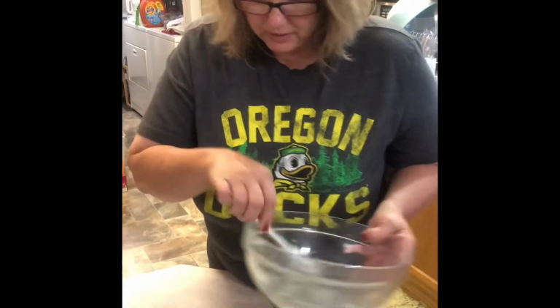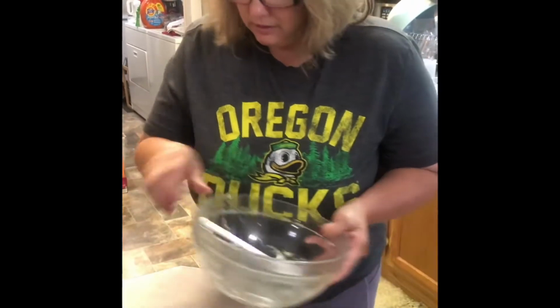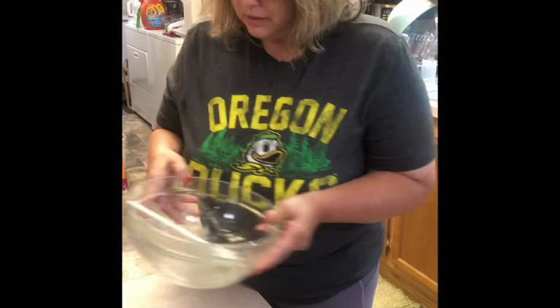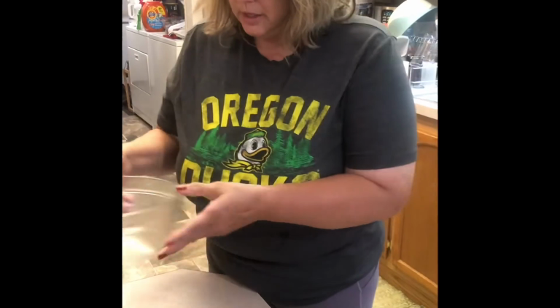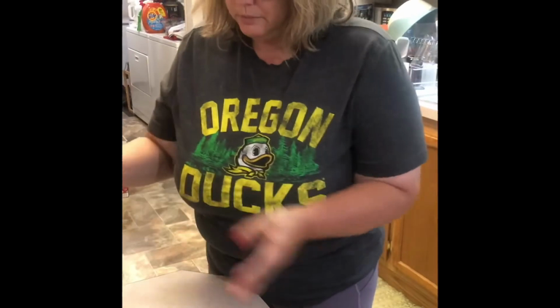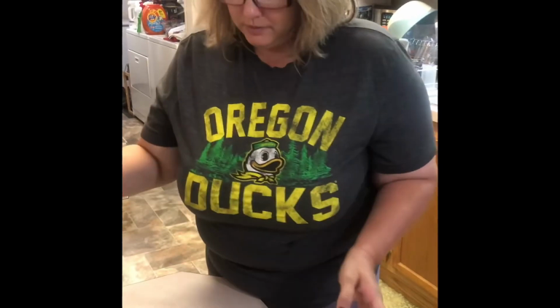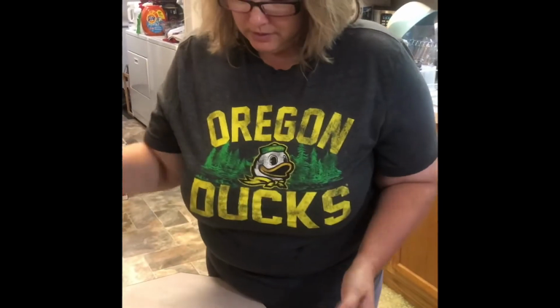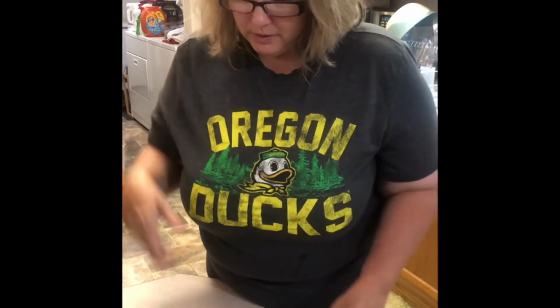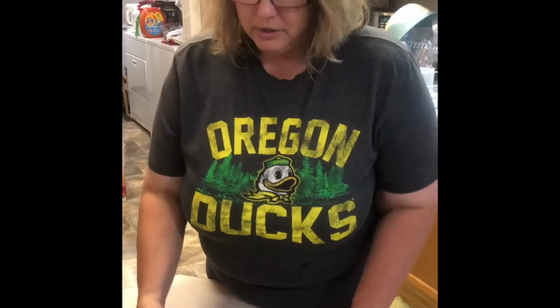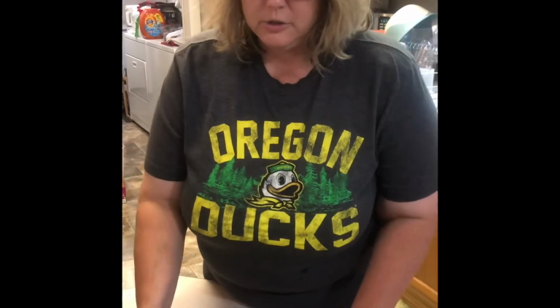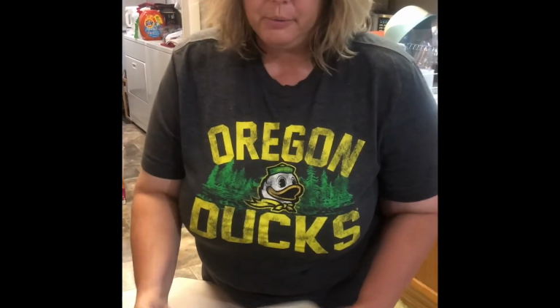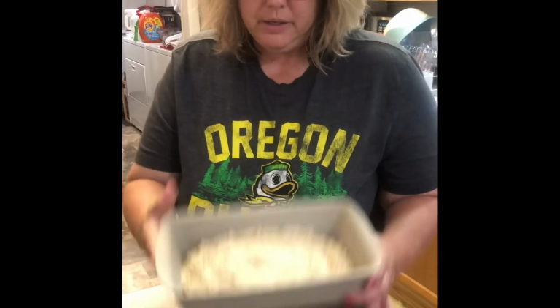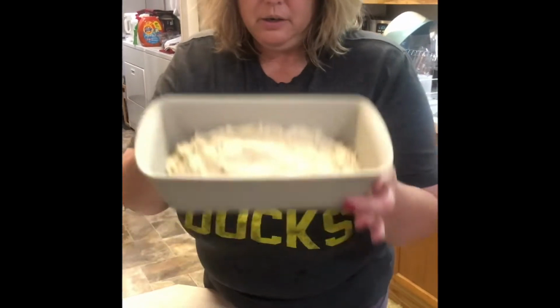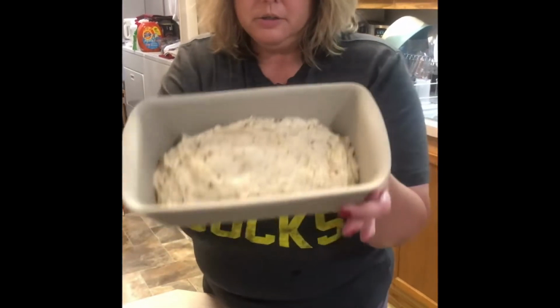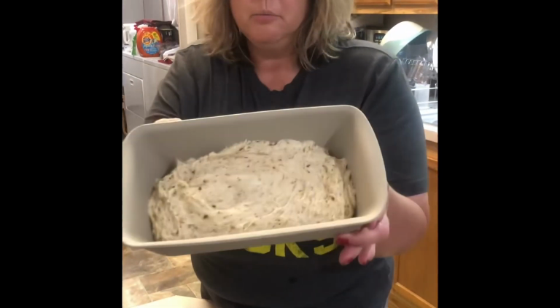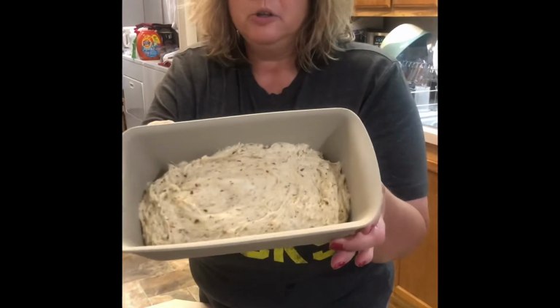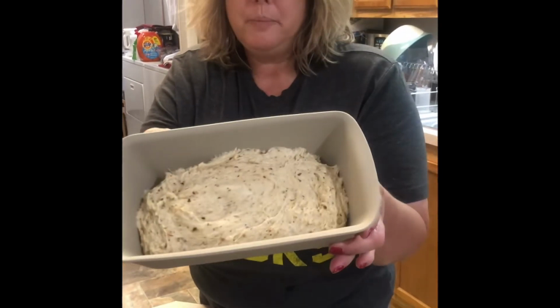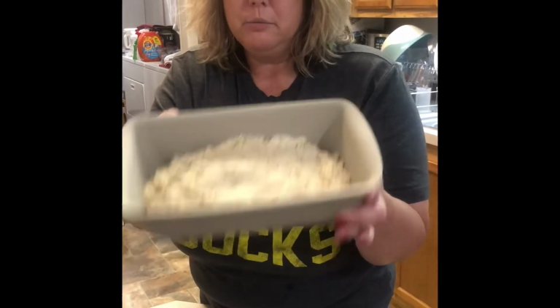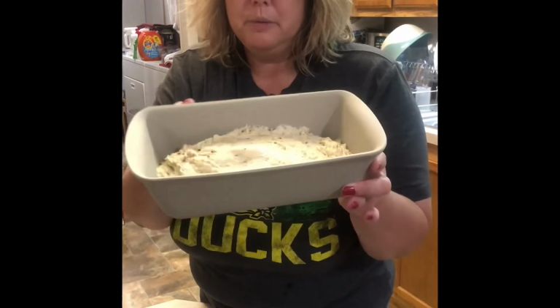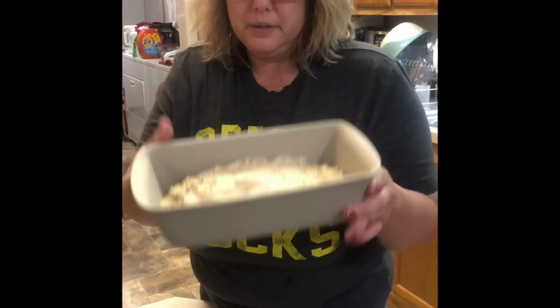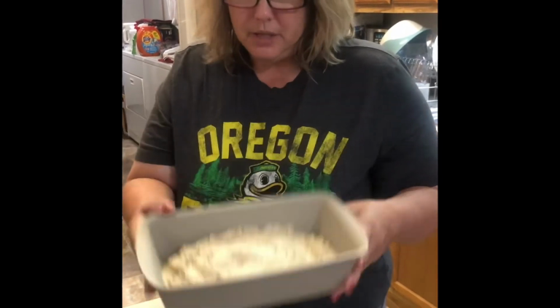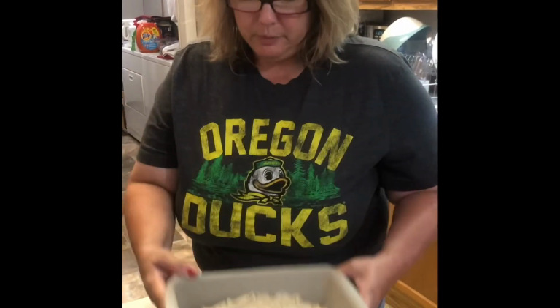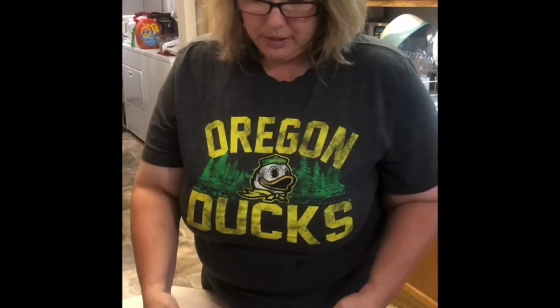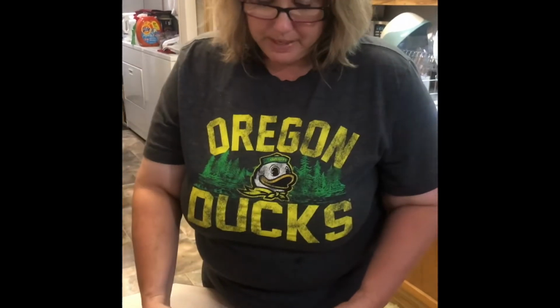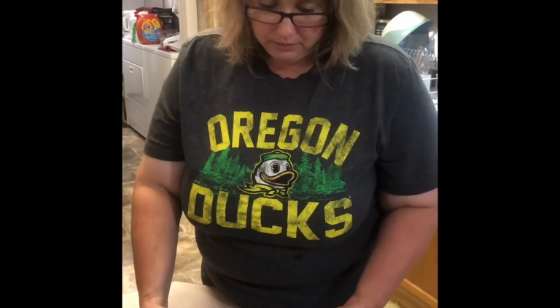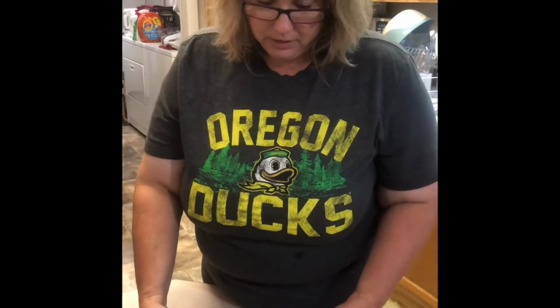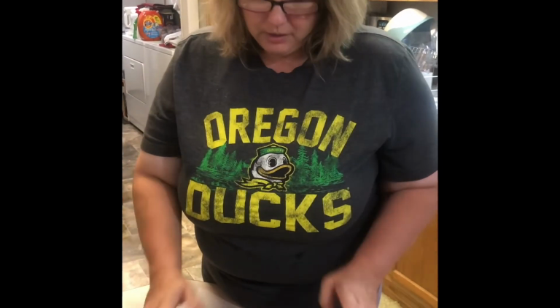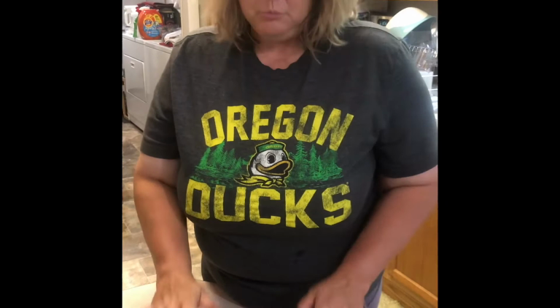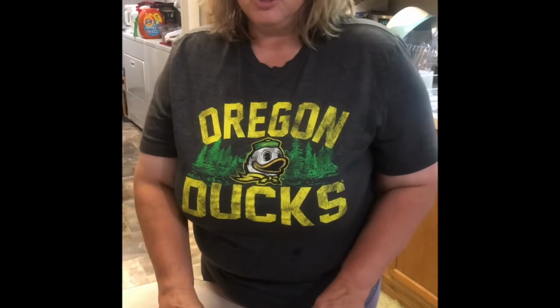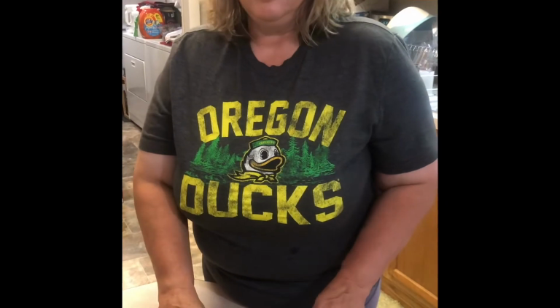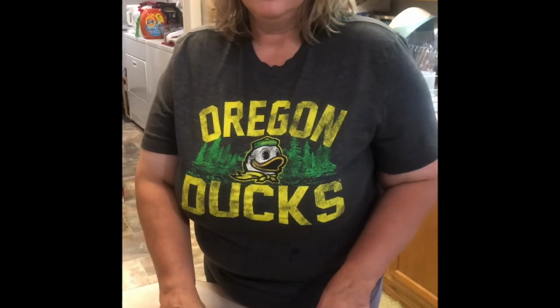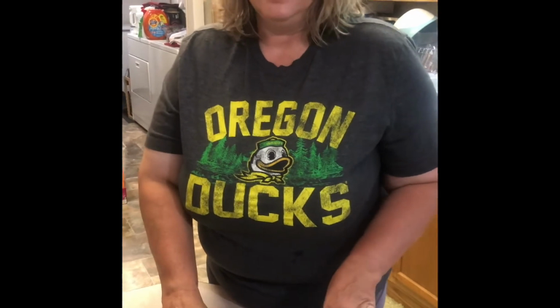Here's our bread in our stoneware loaf pan. We're going to put this in the oven, bake it, and we'll show you when it's all done.